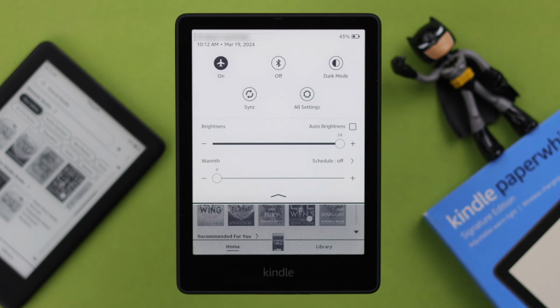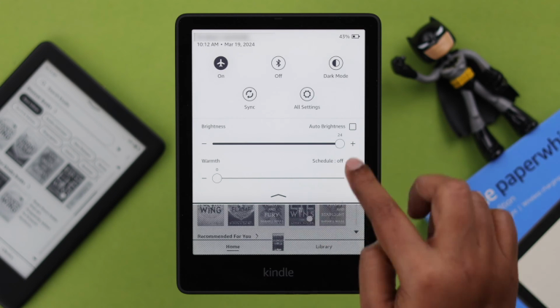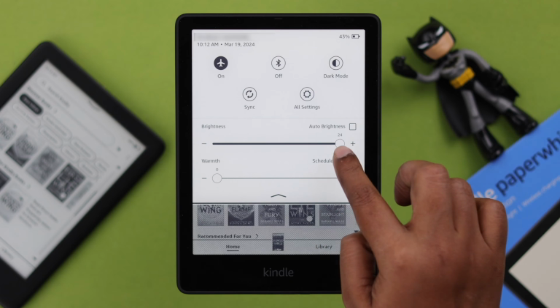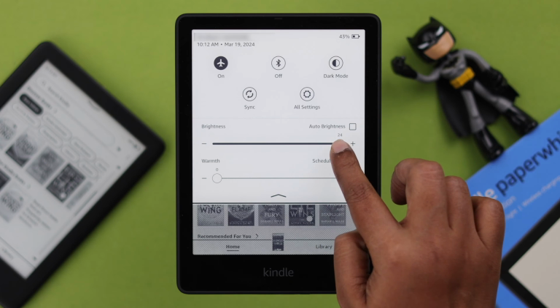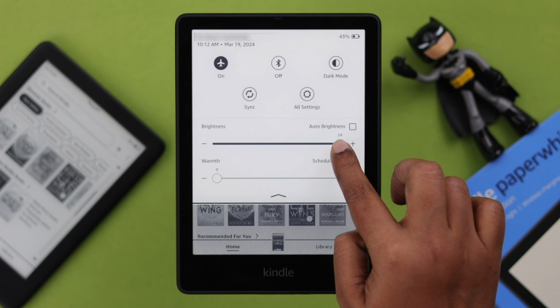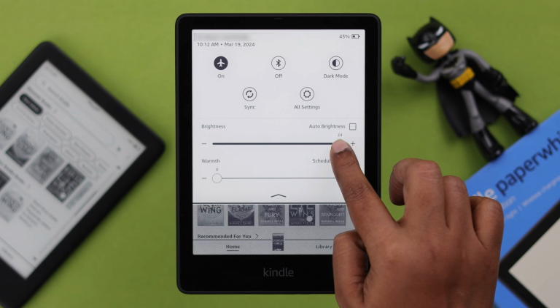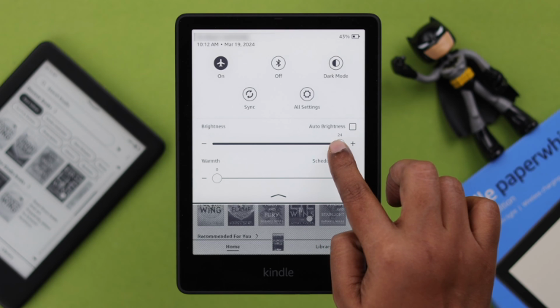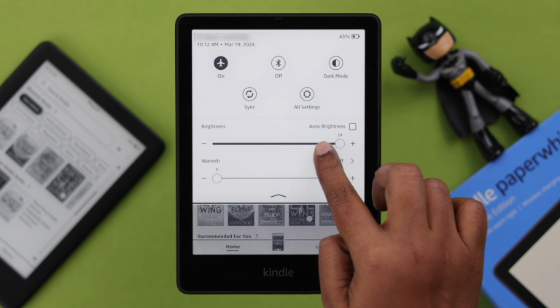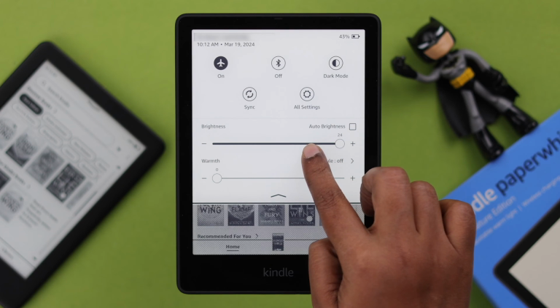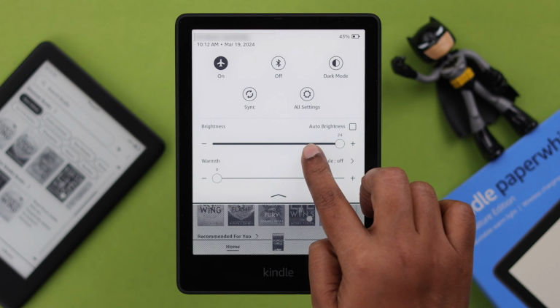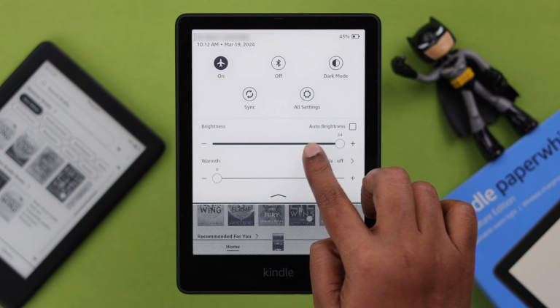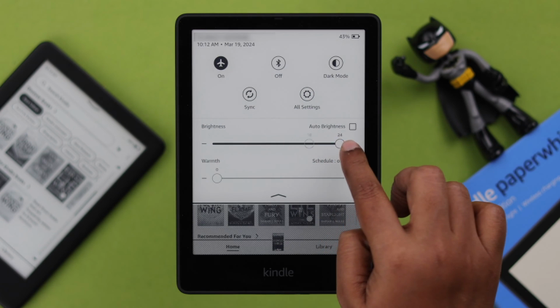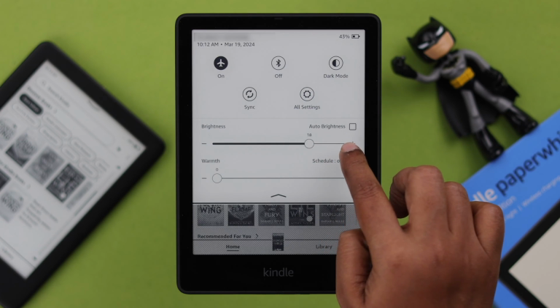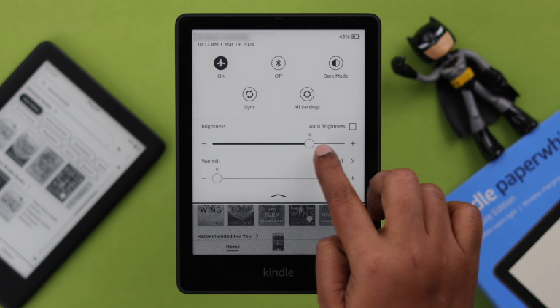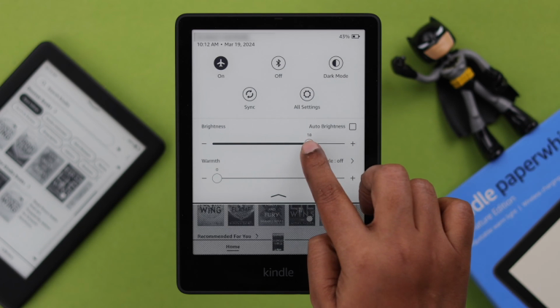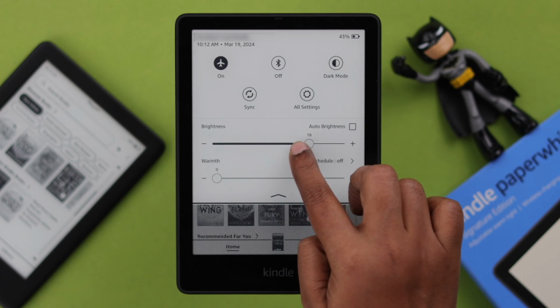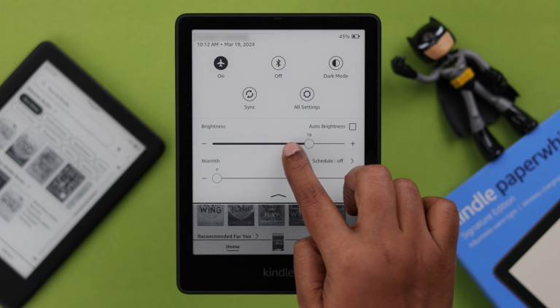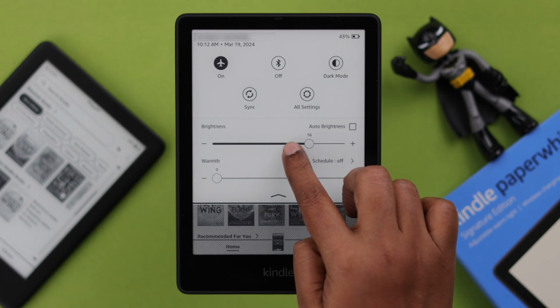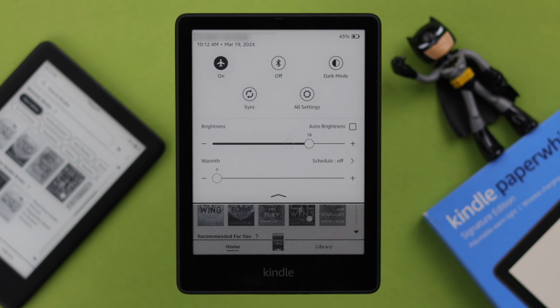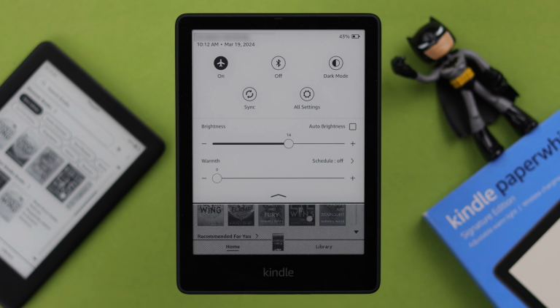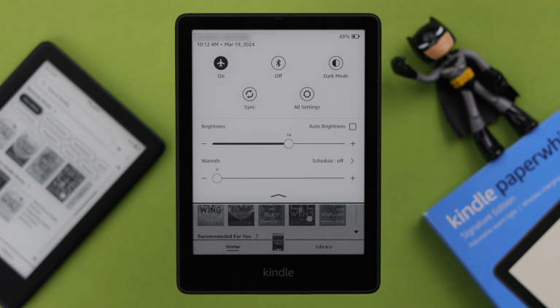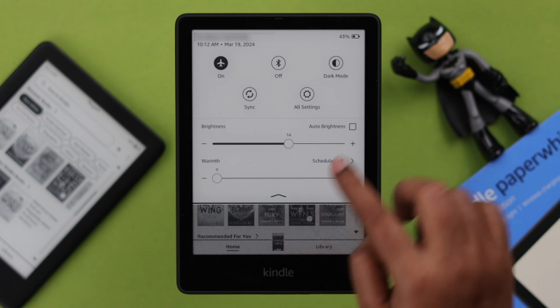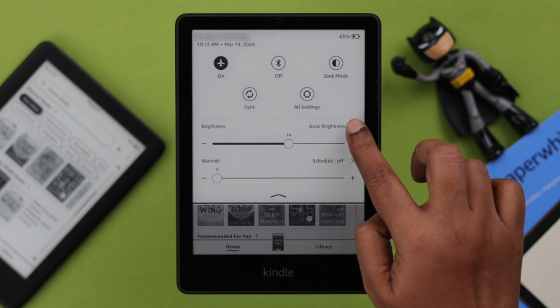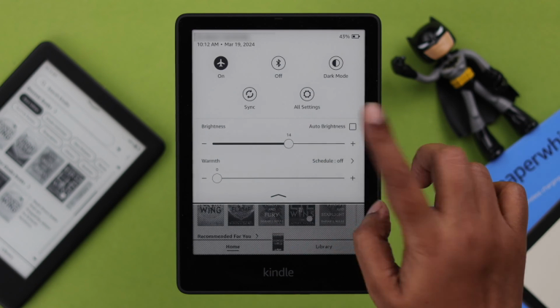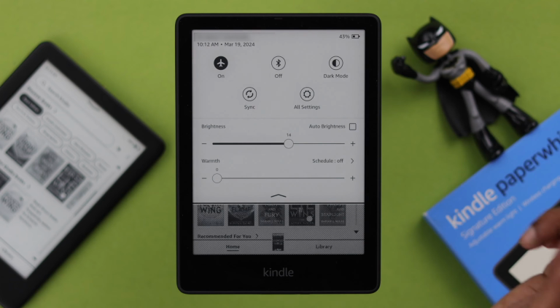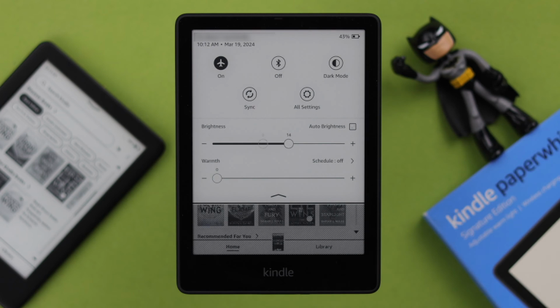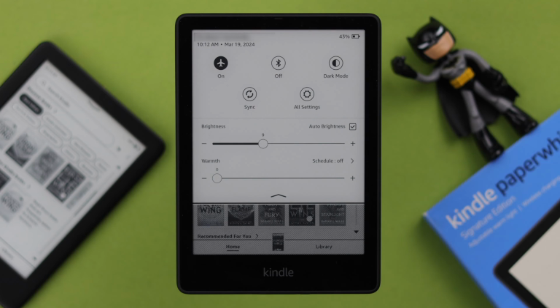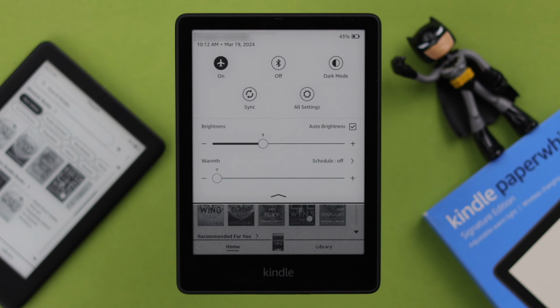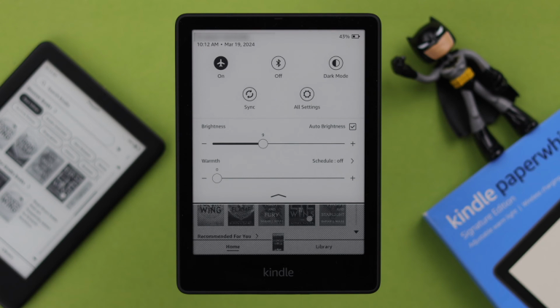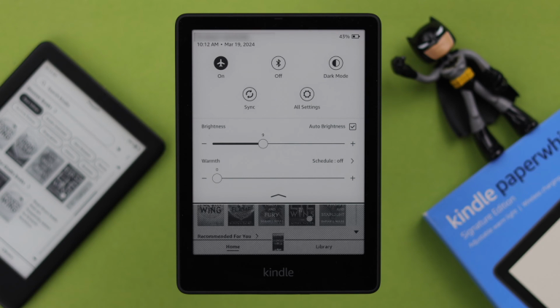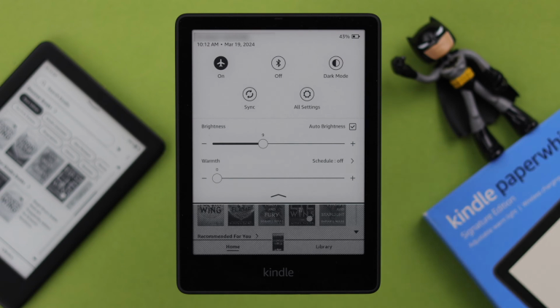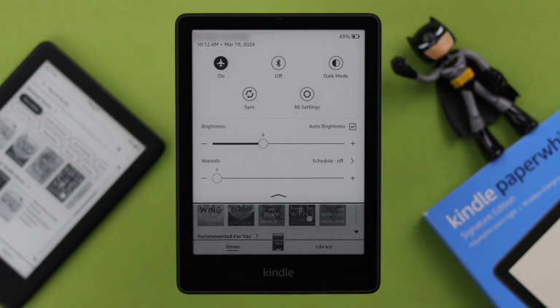While you're here, go ahead and decrease the brightness. You can also turn on Adaptive or Auto Brightness for that matter.